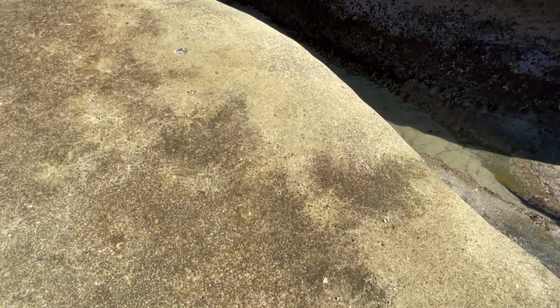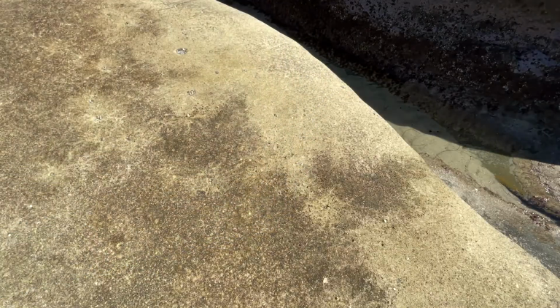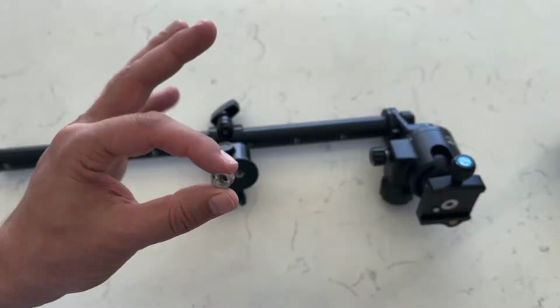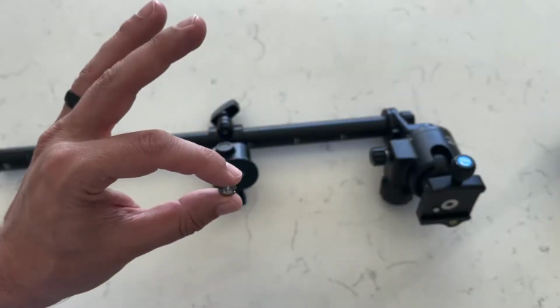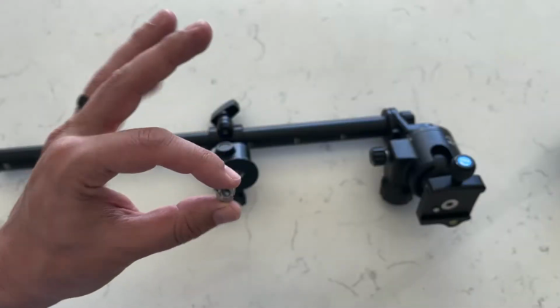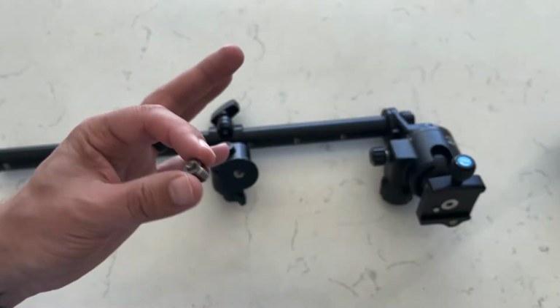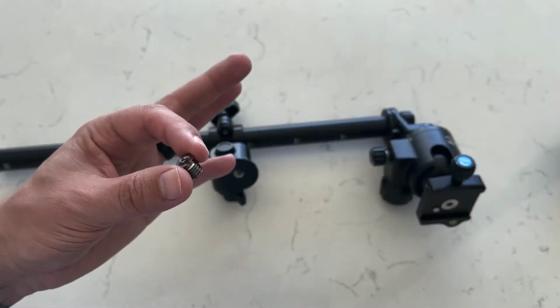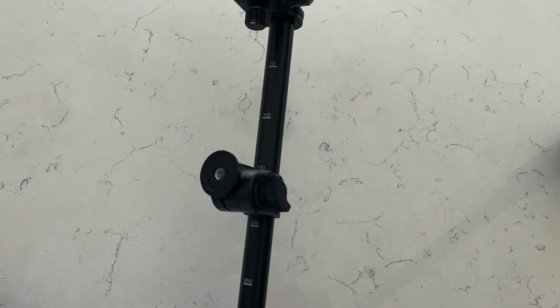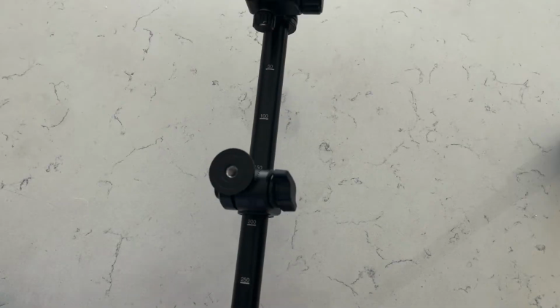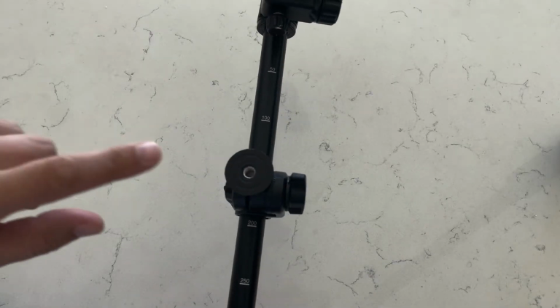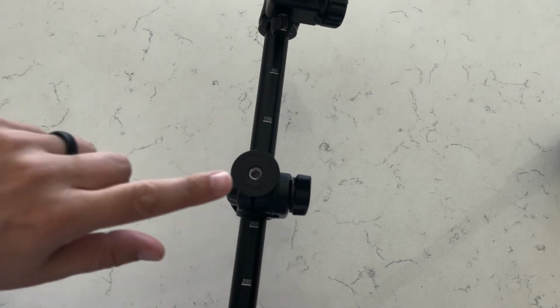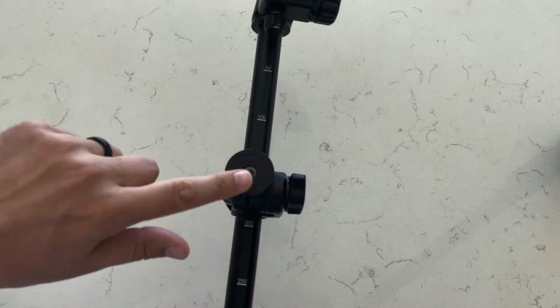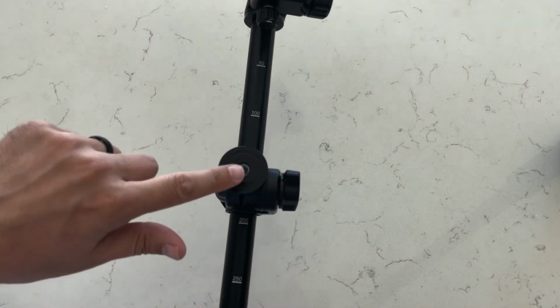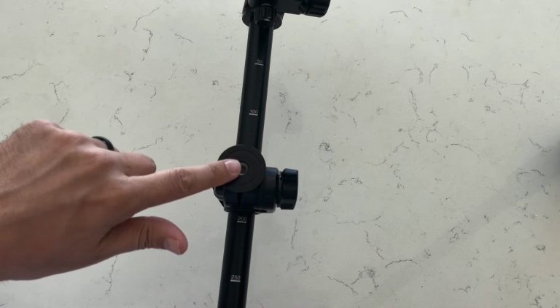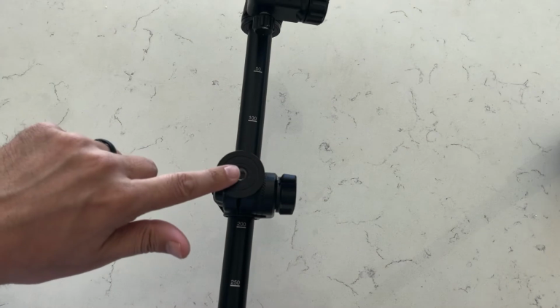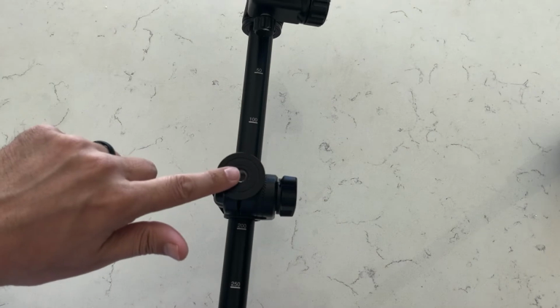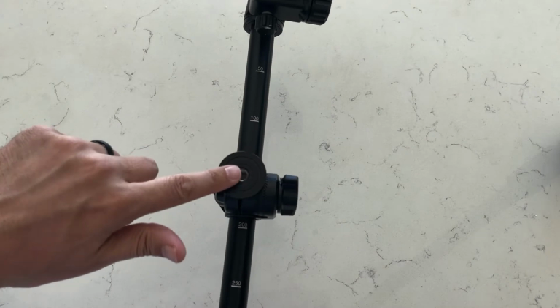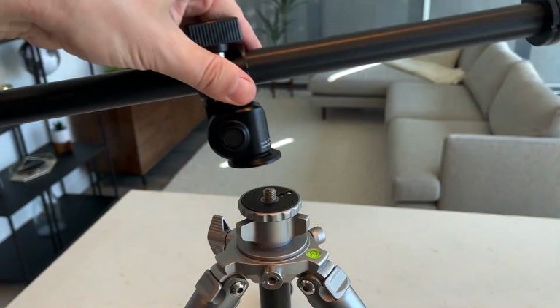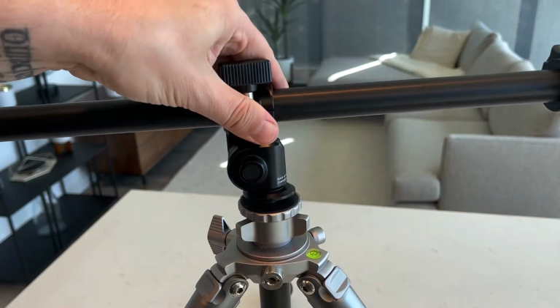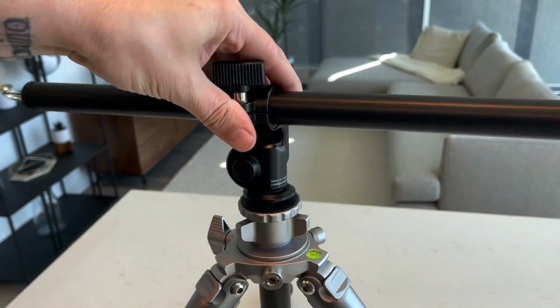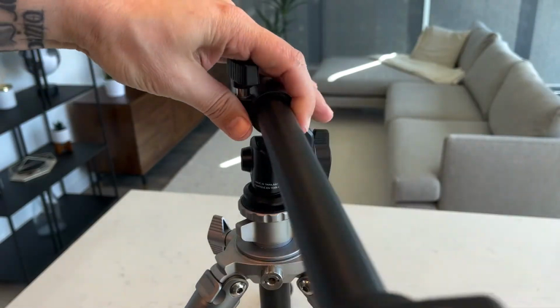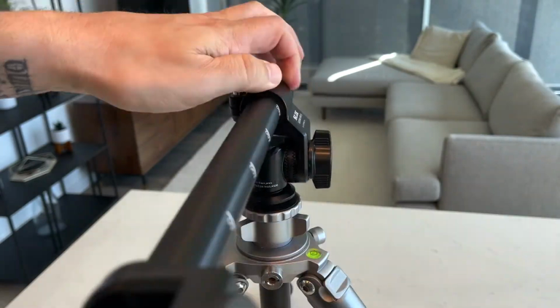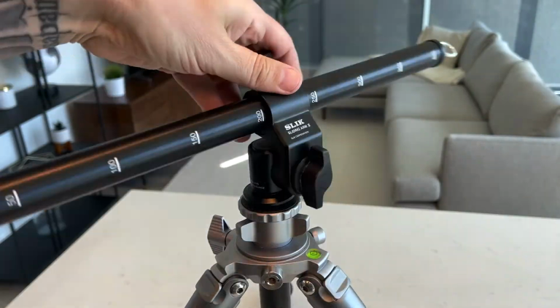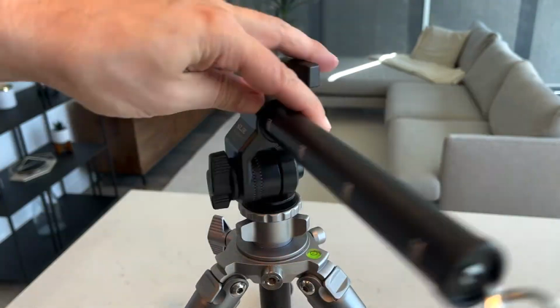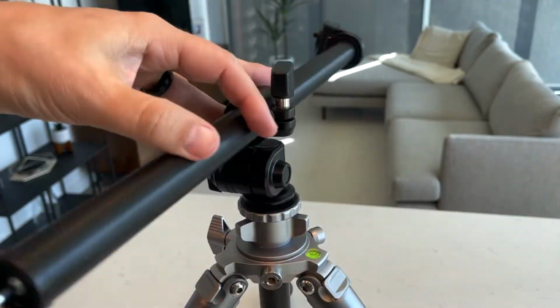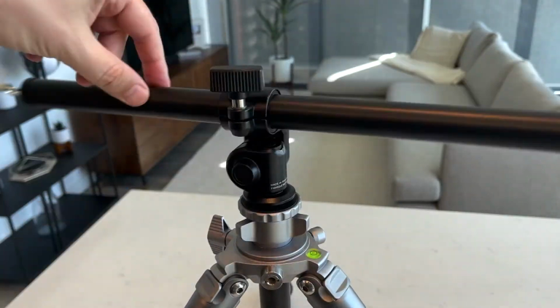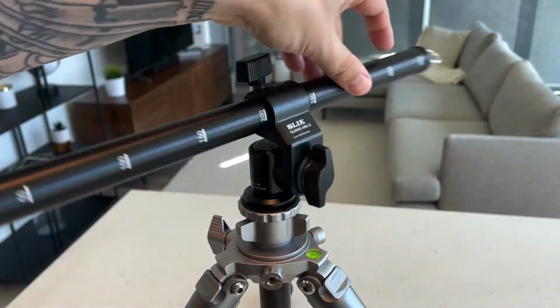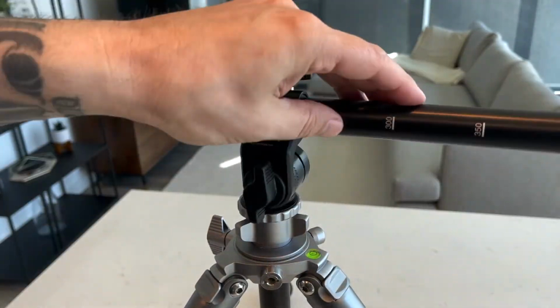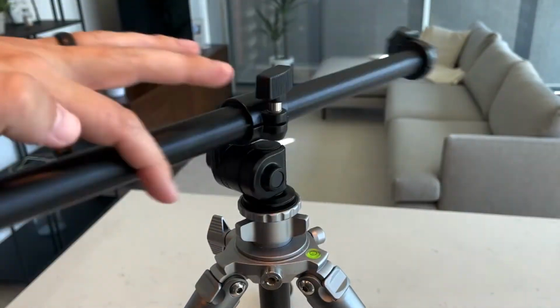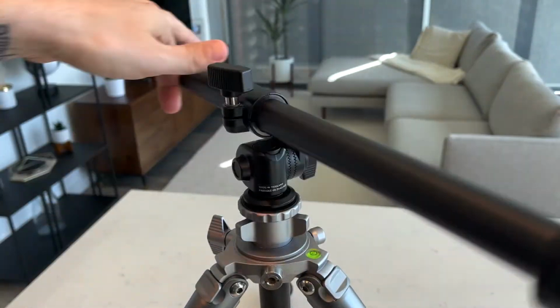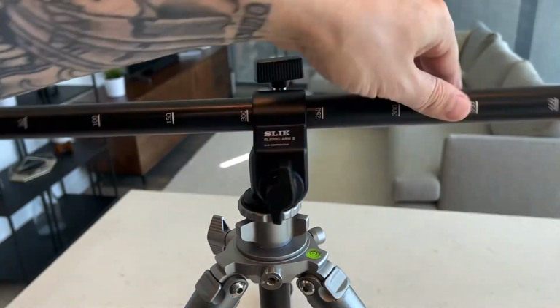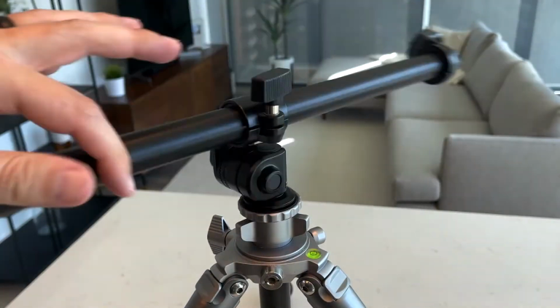Keep in mind a ball head isn't included, but a tripod thread adapter is, which means it'll fit almost any unit.